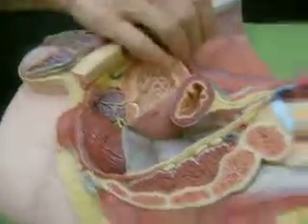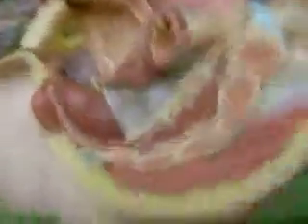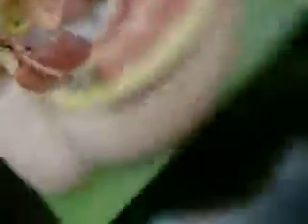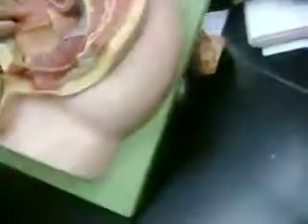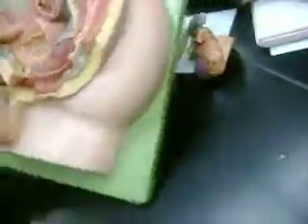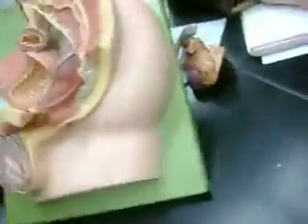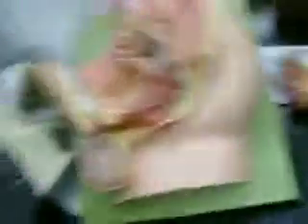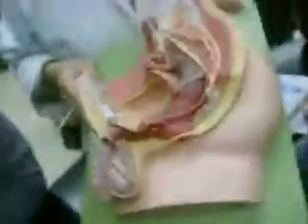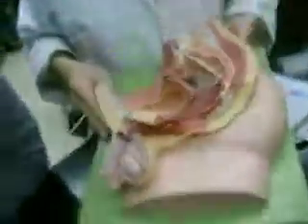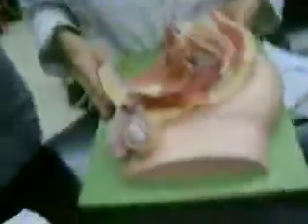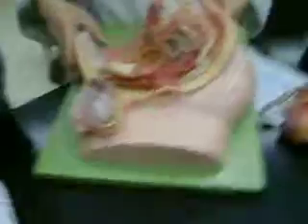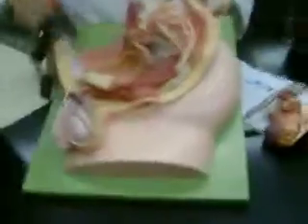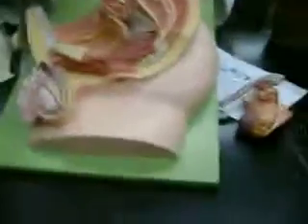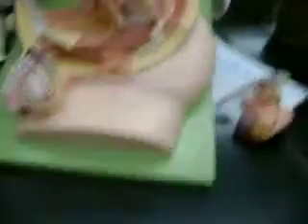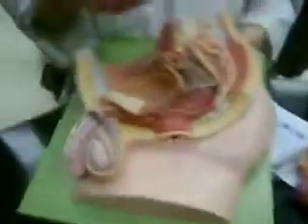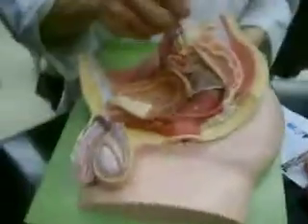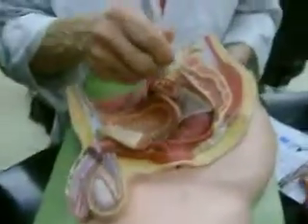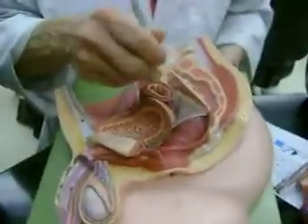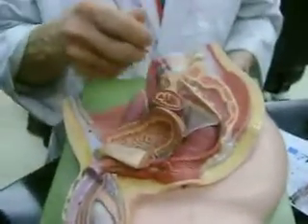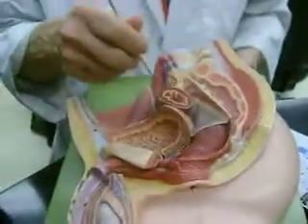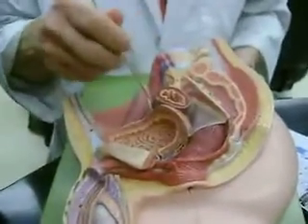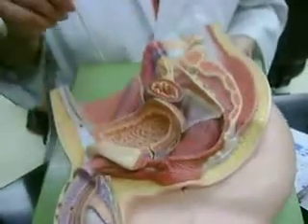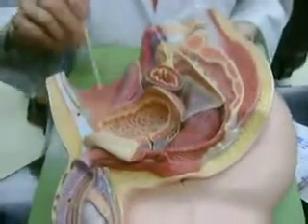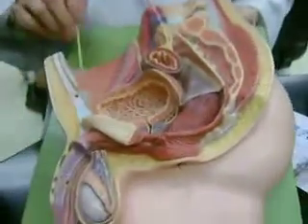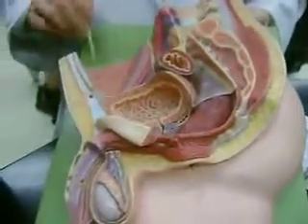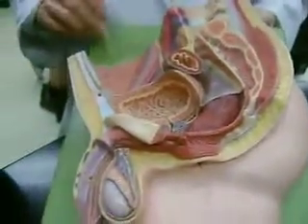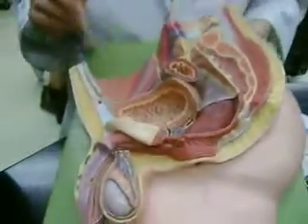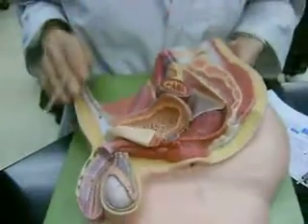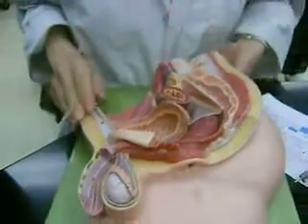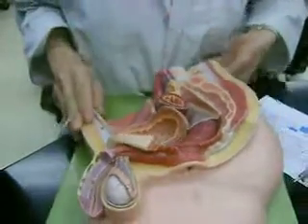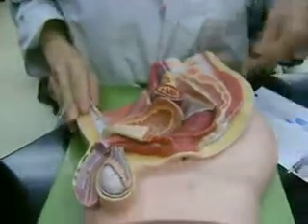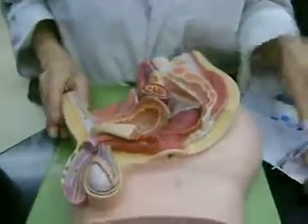The visceral peritoneum — what did you tell me about? The visceral peritoneum. Parietal peritoneum.